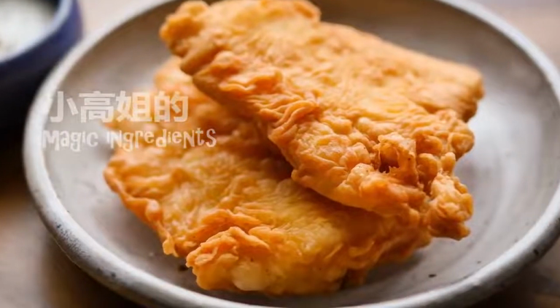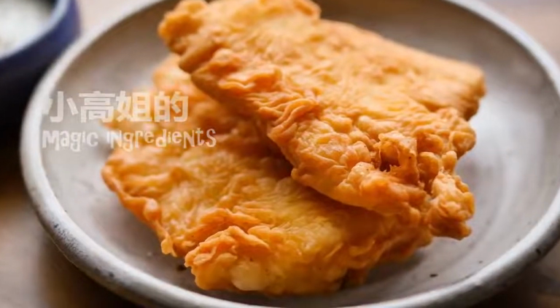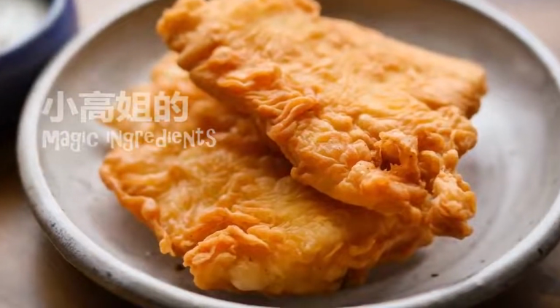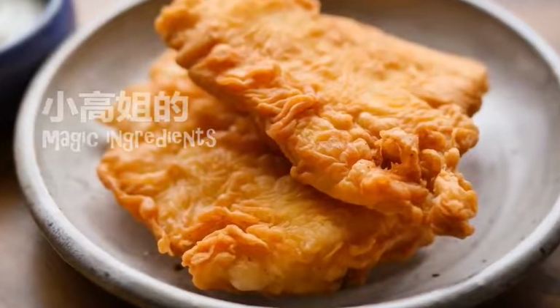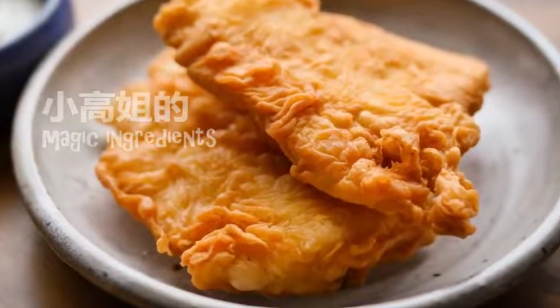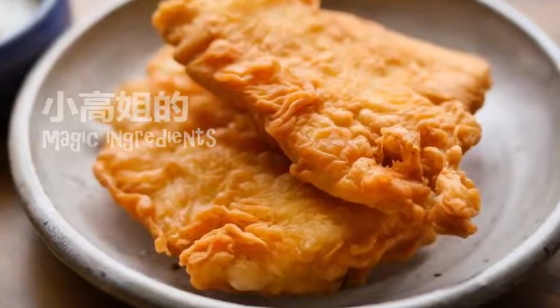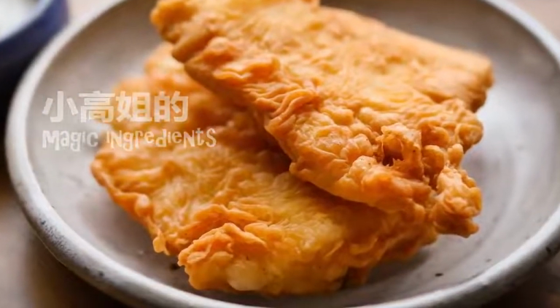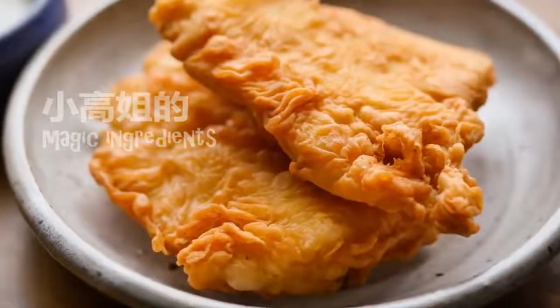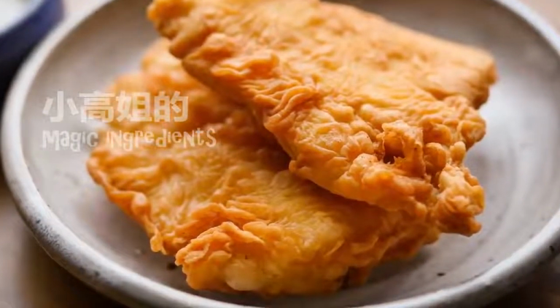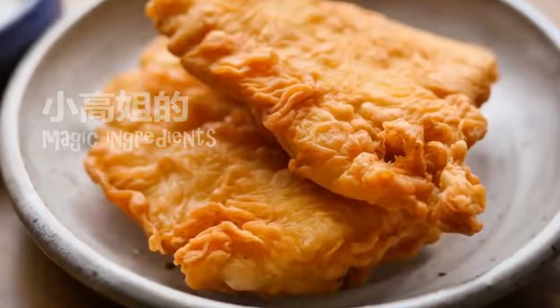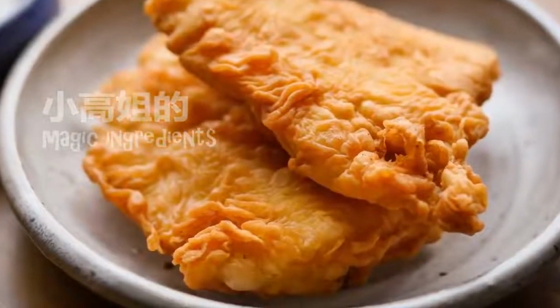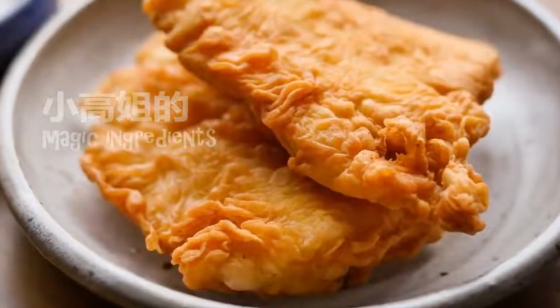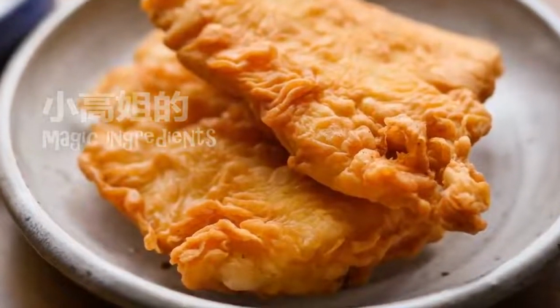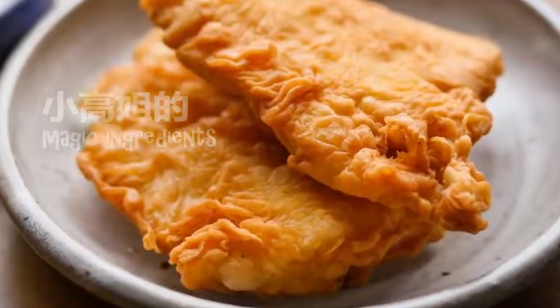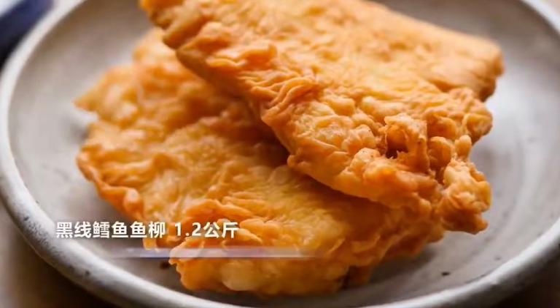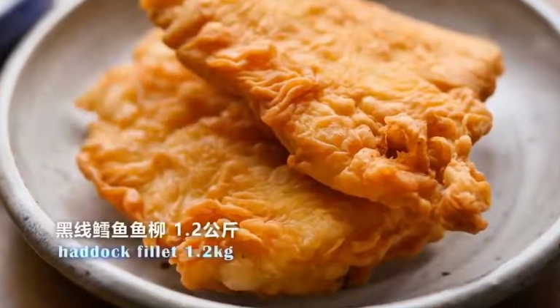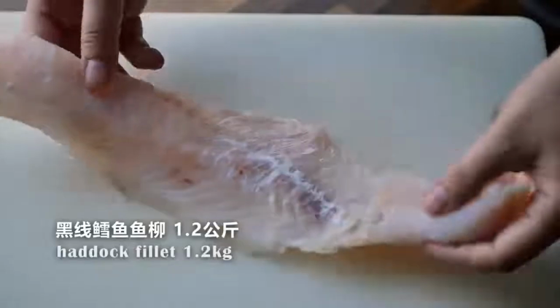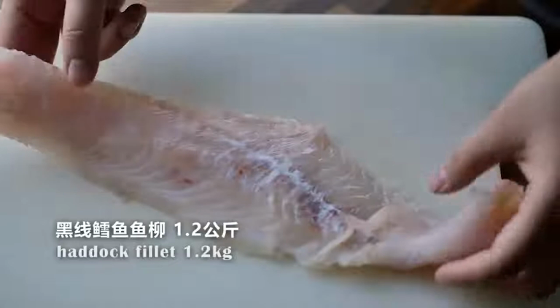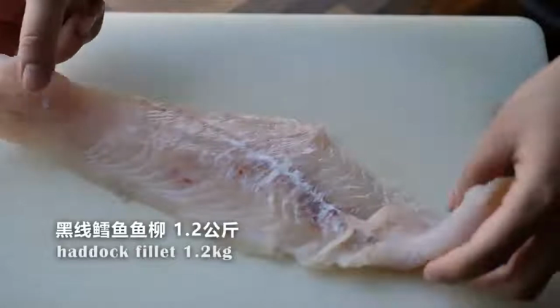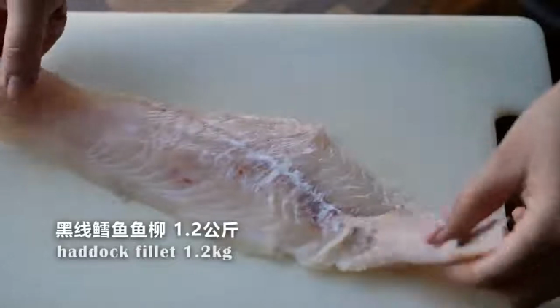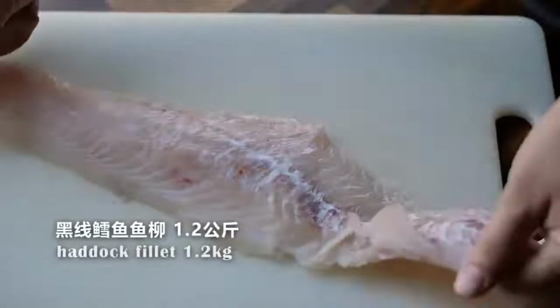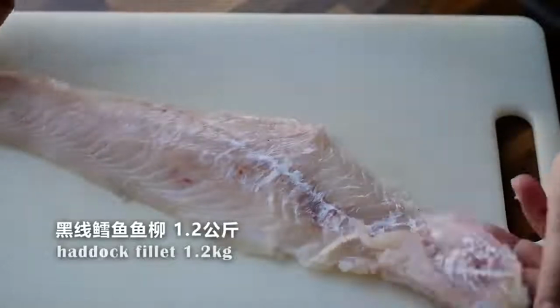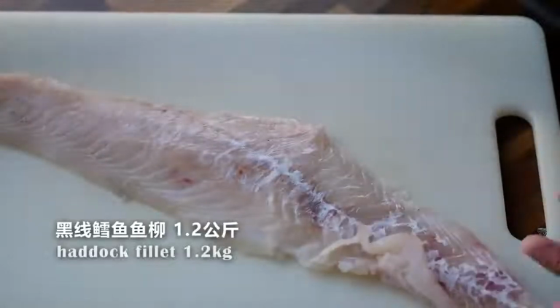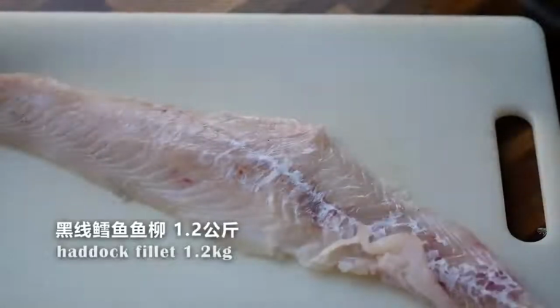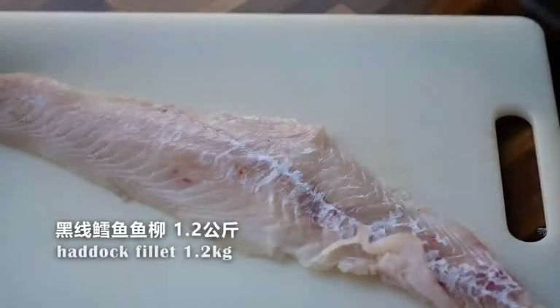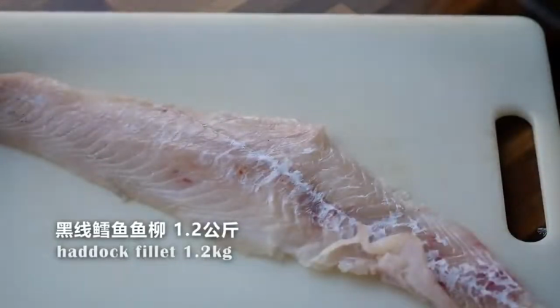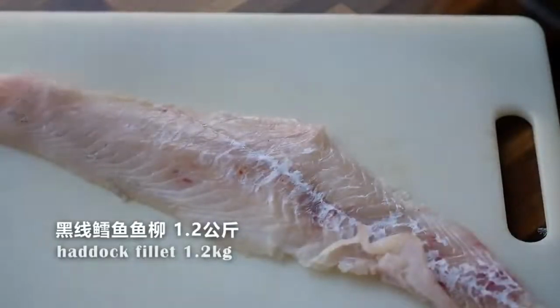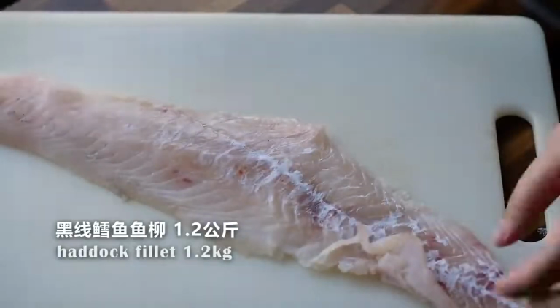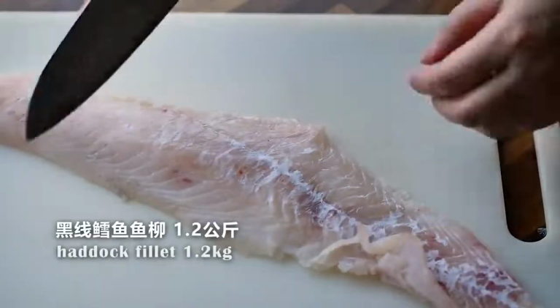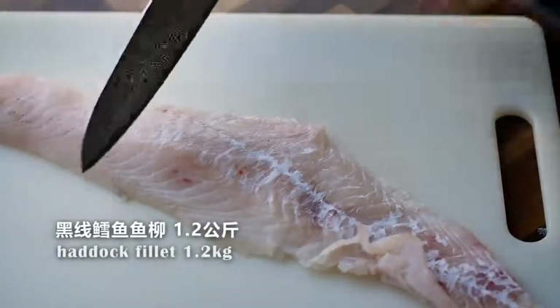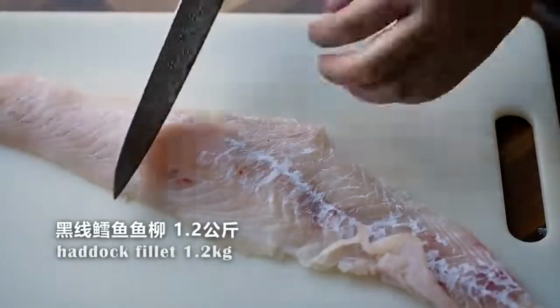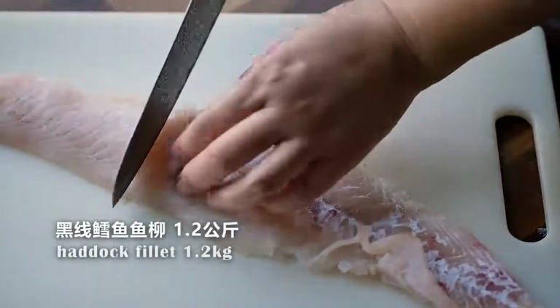Hi everyone, welcome to Gao's Chinese cooking channel. Today we're going to fry some fish.